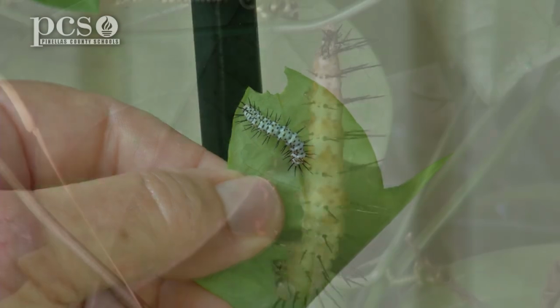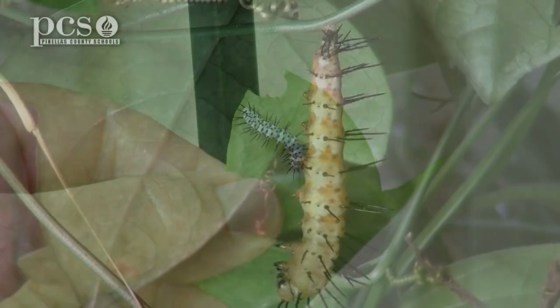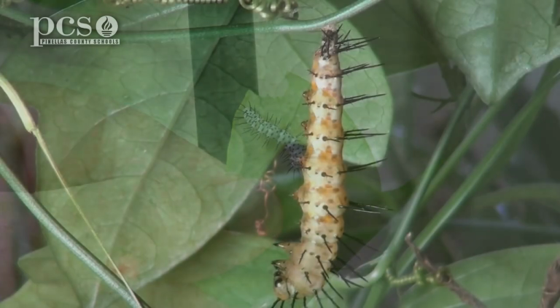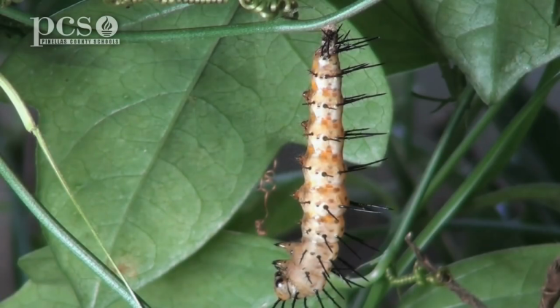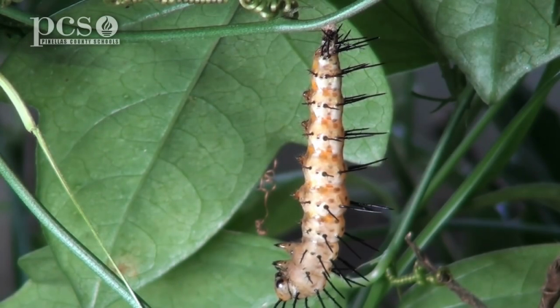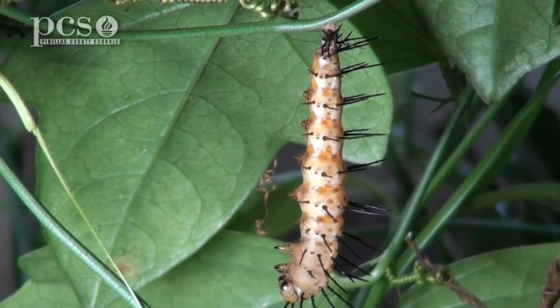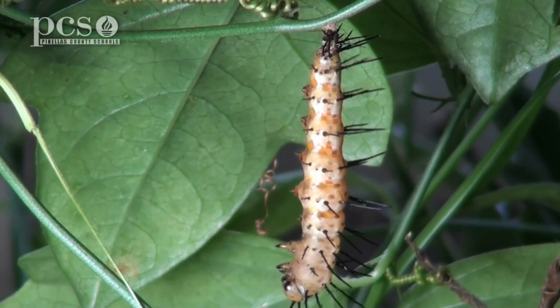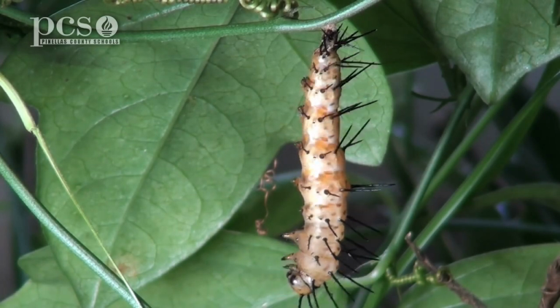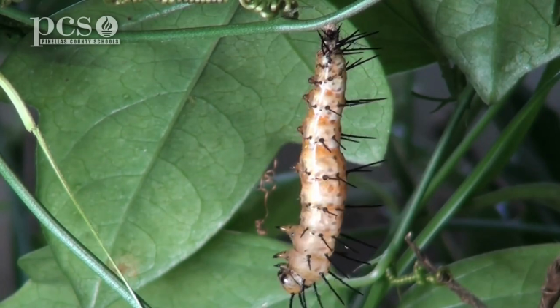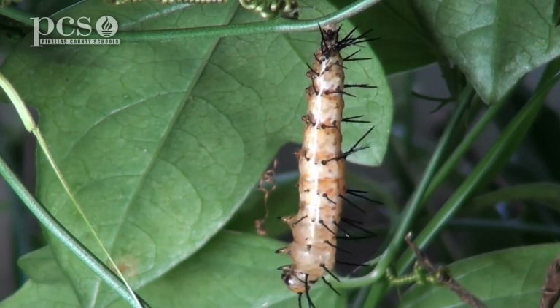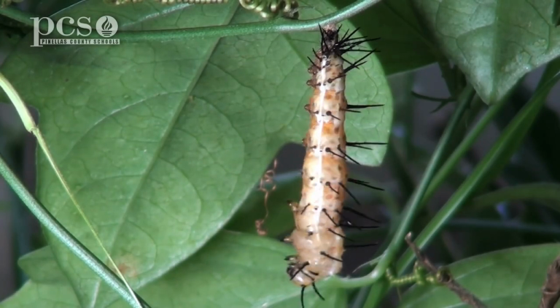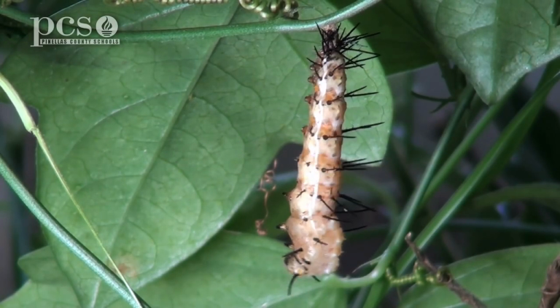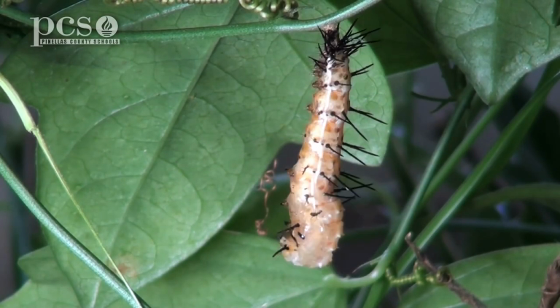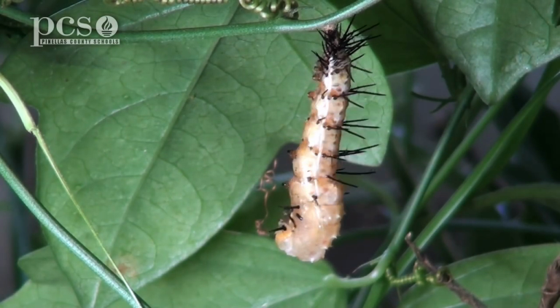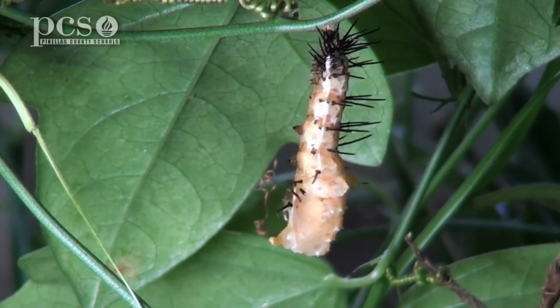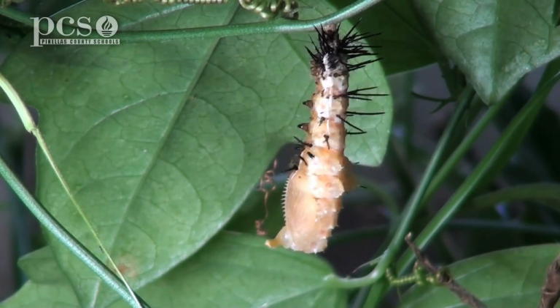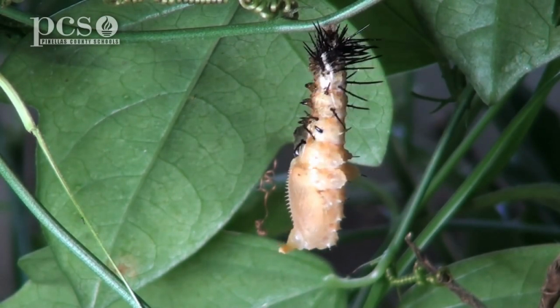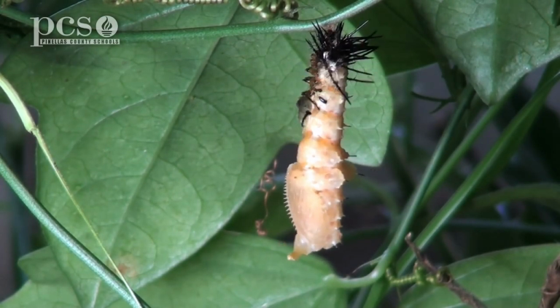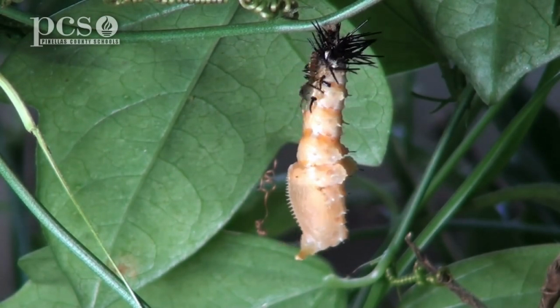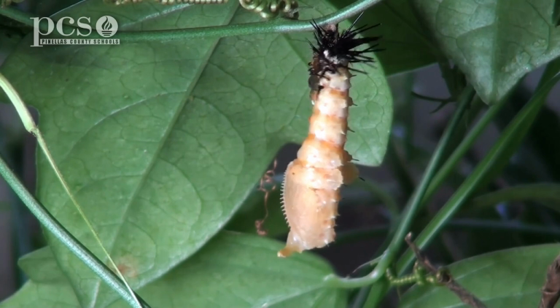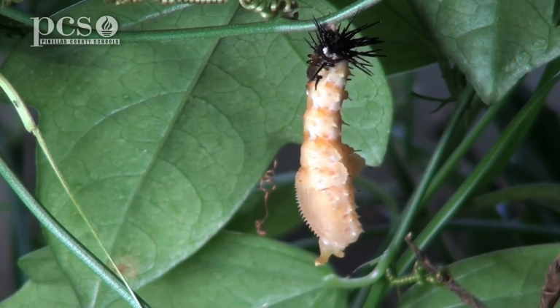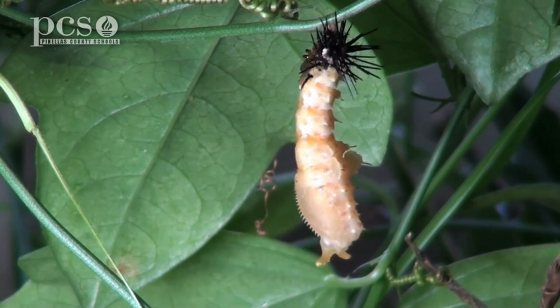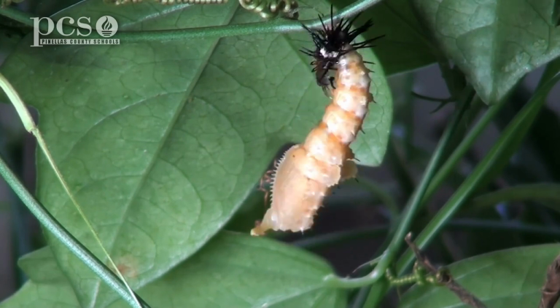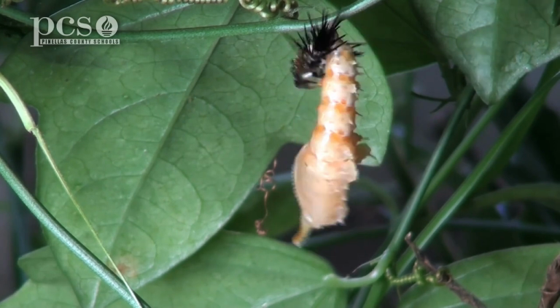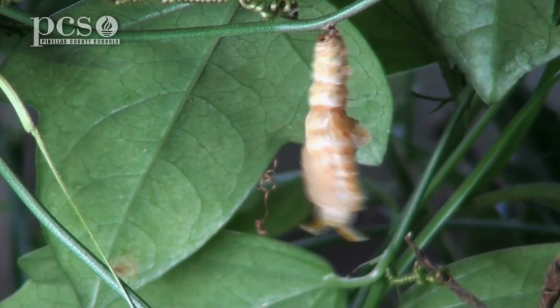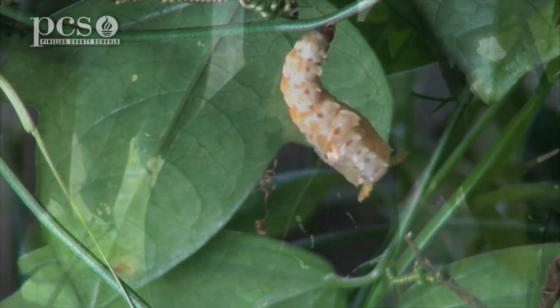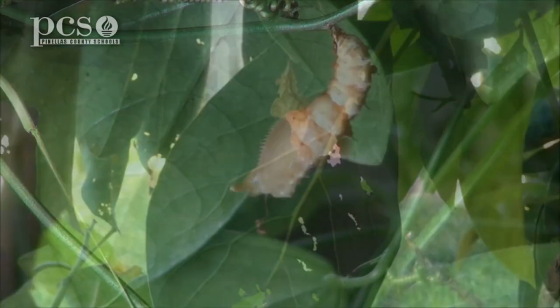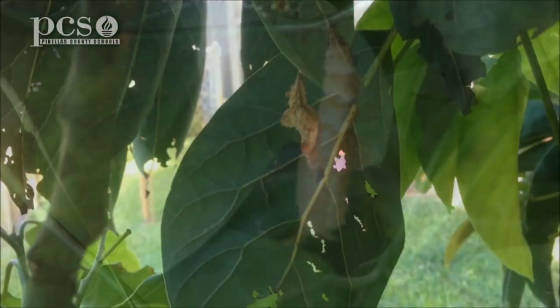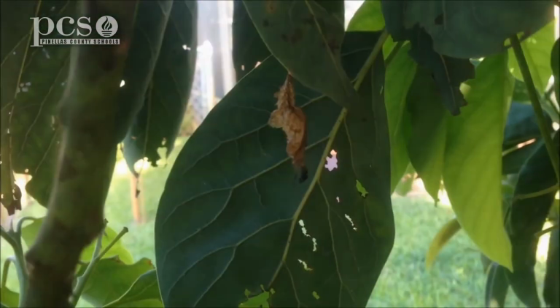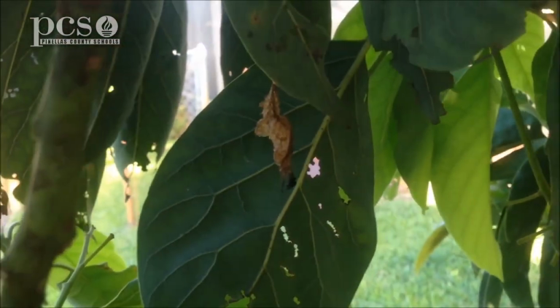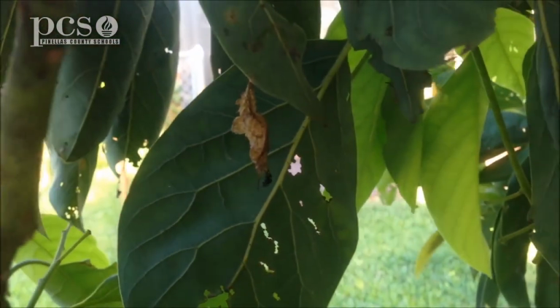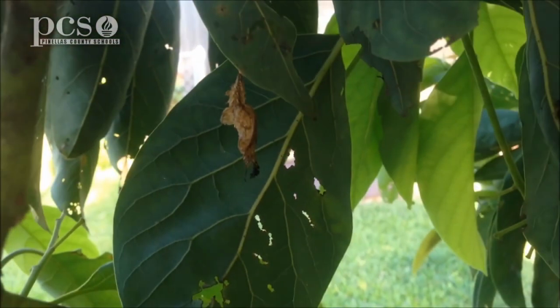They will go from the egg to the caterpillar or the larva, then to the pupa. They will create their pupa and it looks just like a dead leaf.